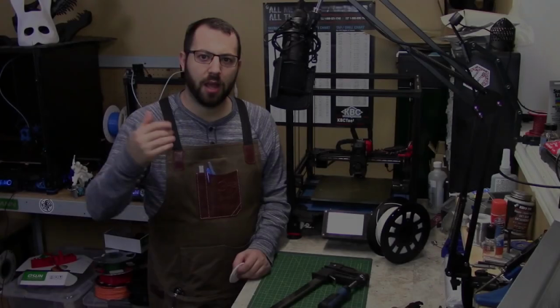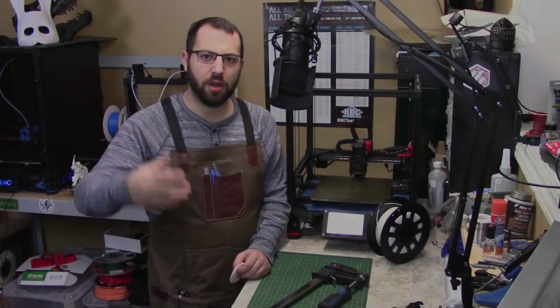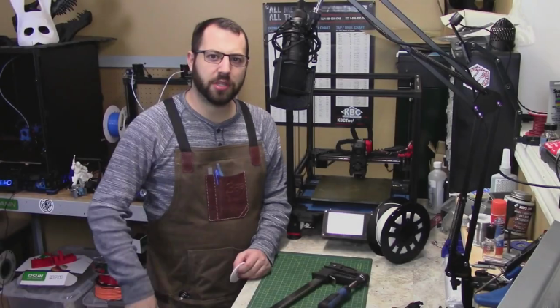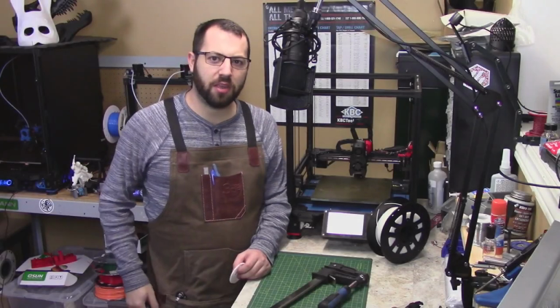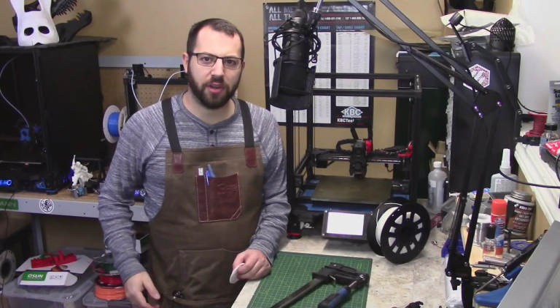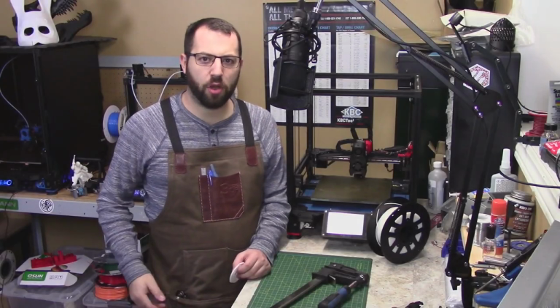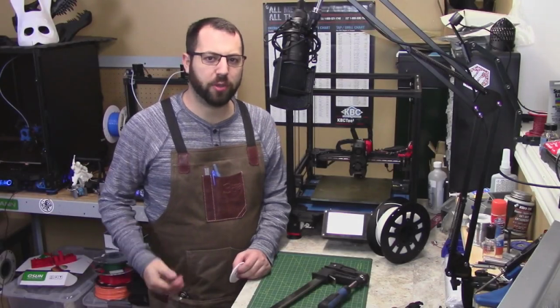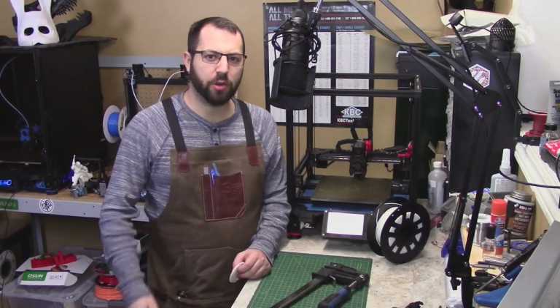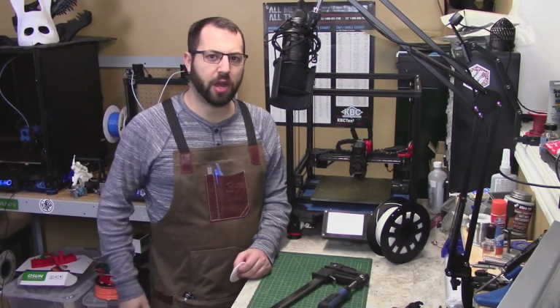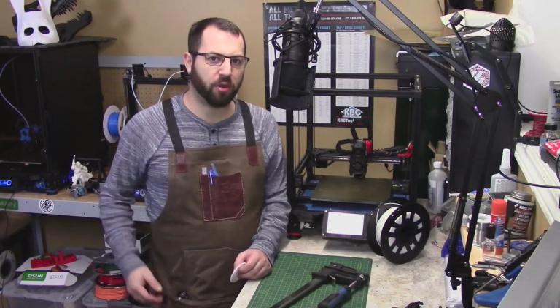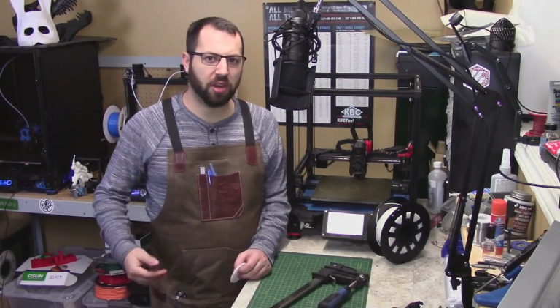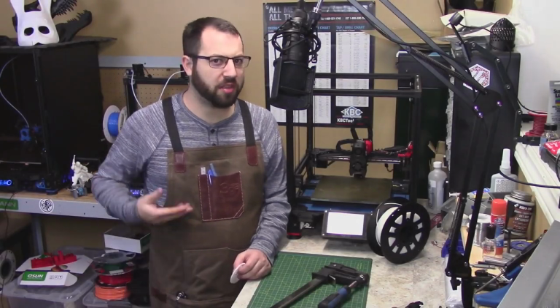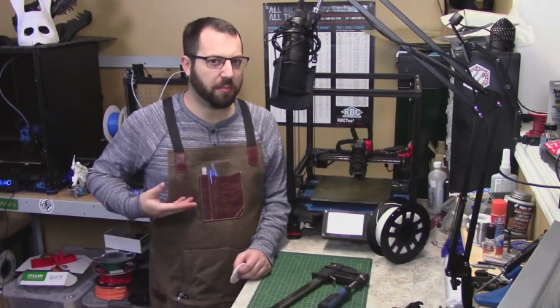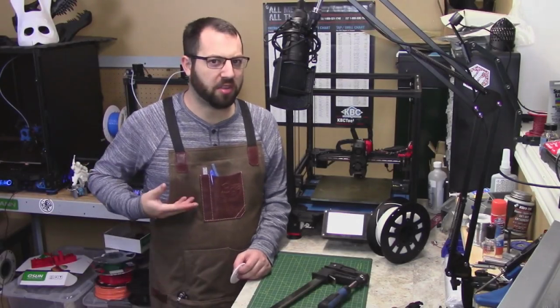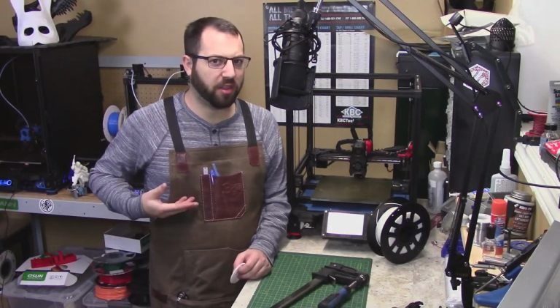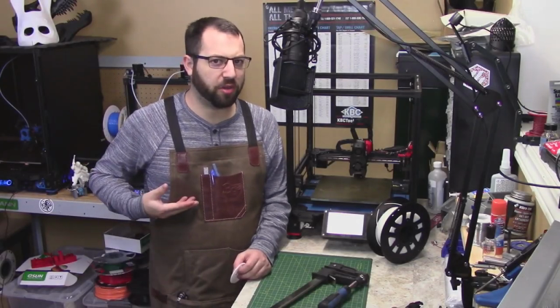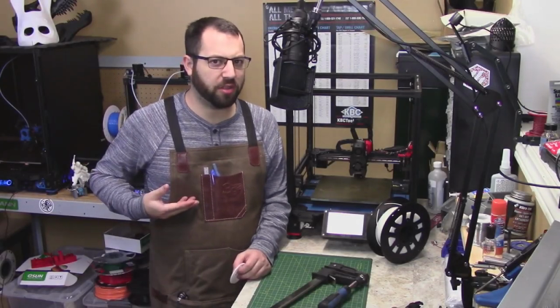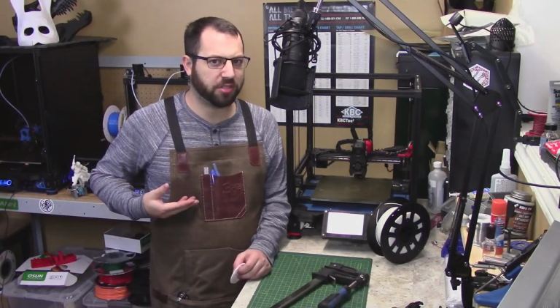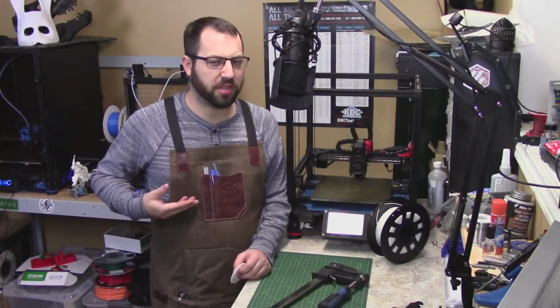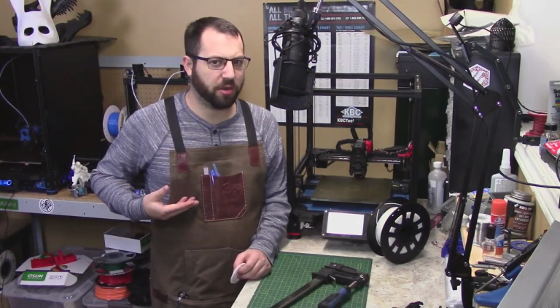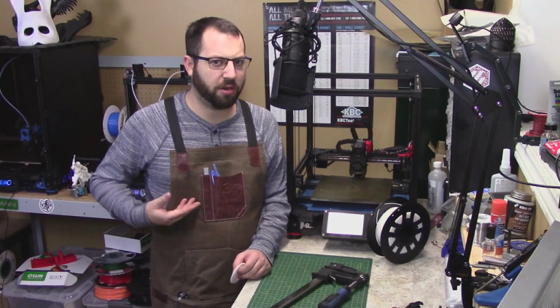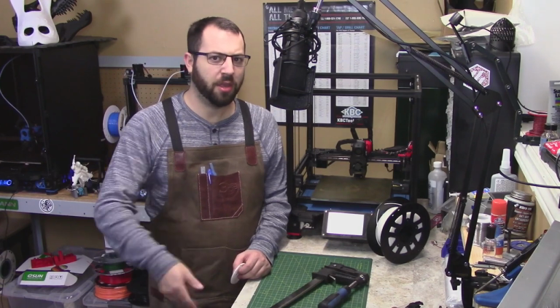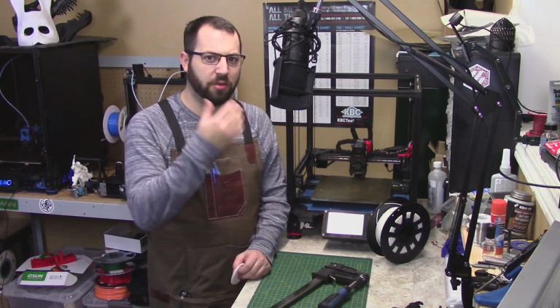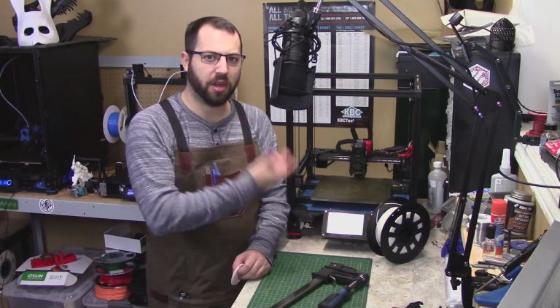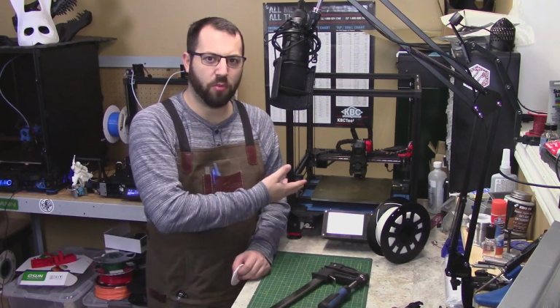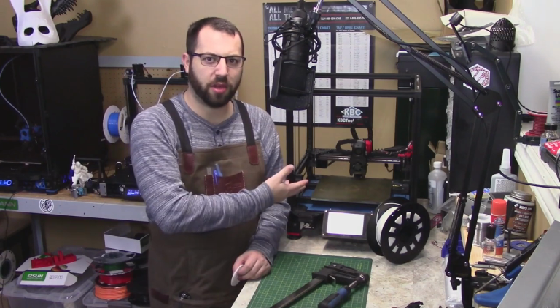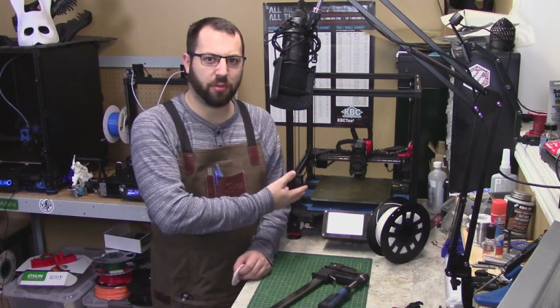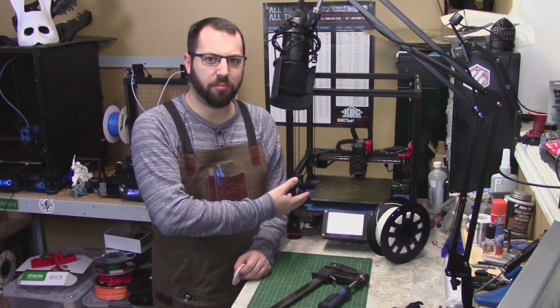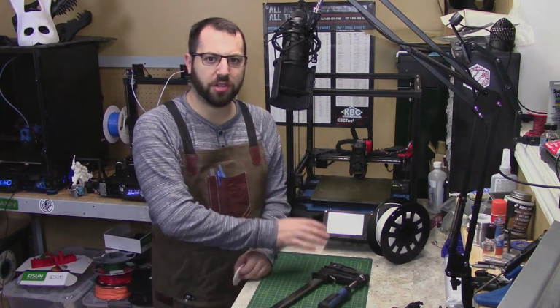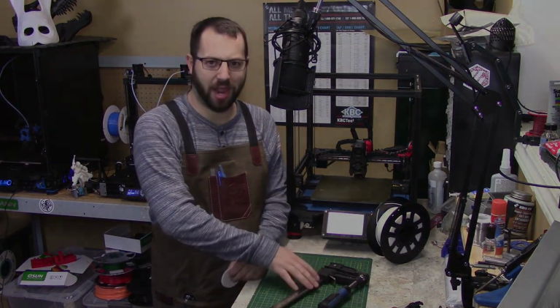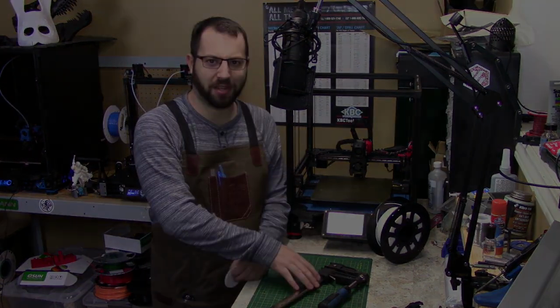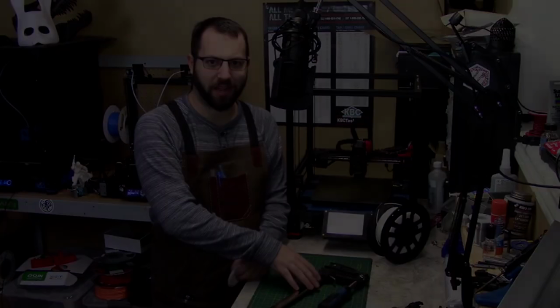Hello, in today's video I will be showing you how to personalize an embossed leather goods such as this apron here, using nothing more than a 3D printer and a clamp.